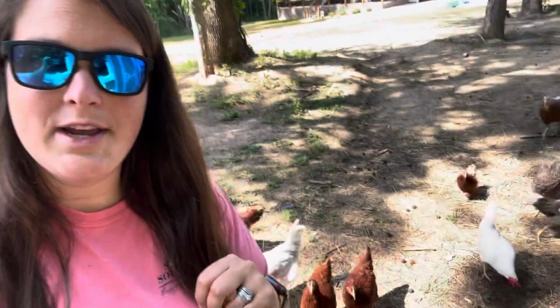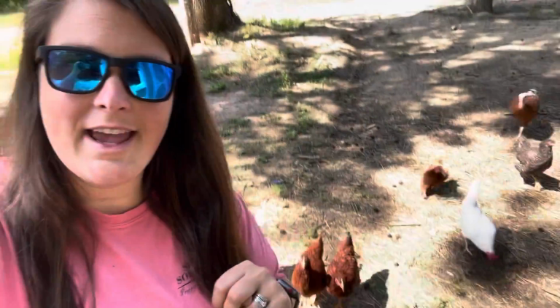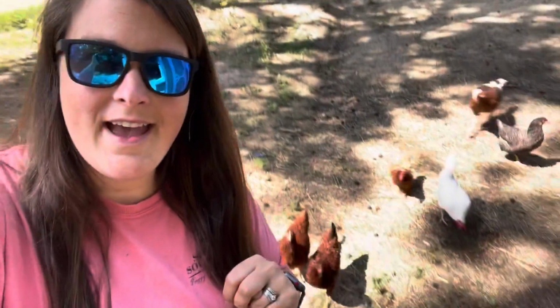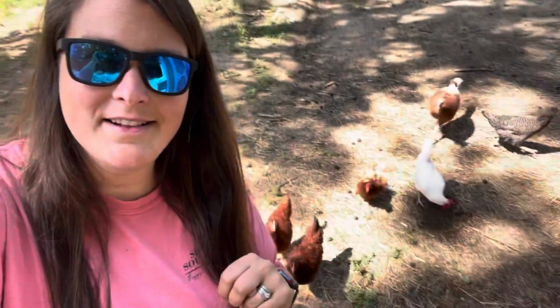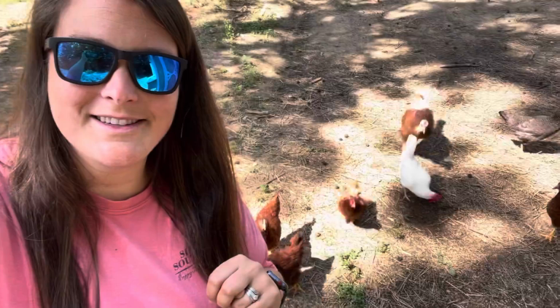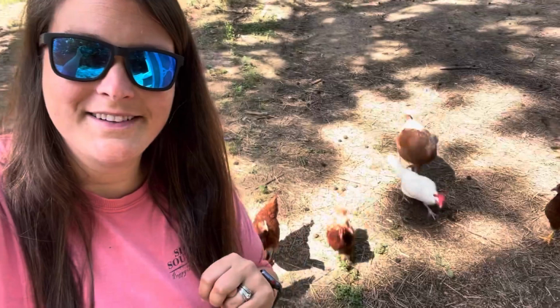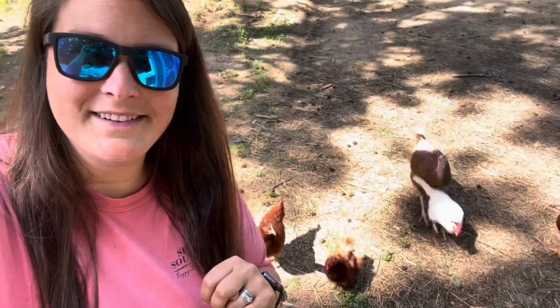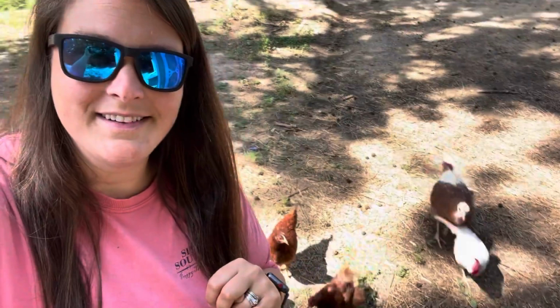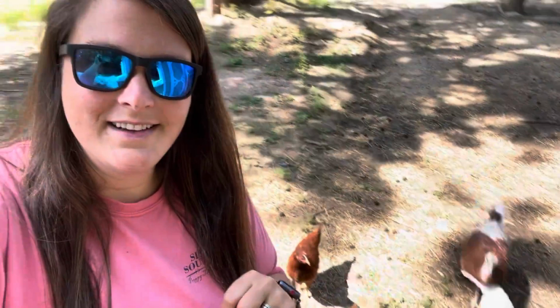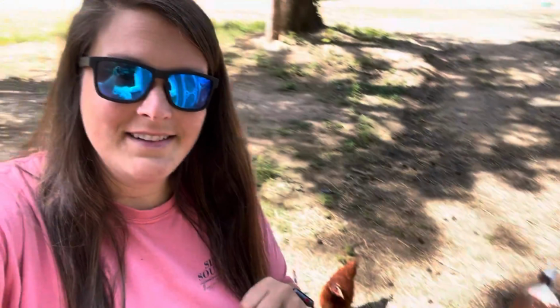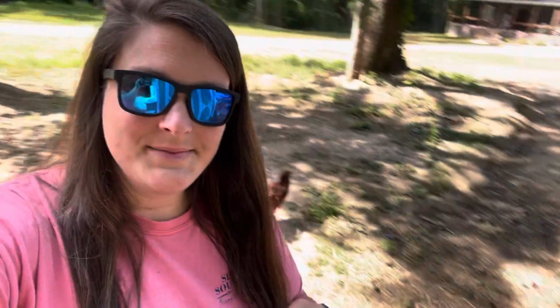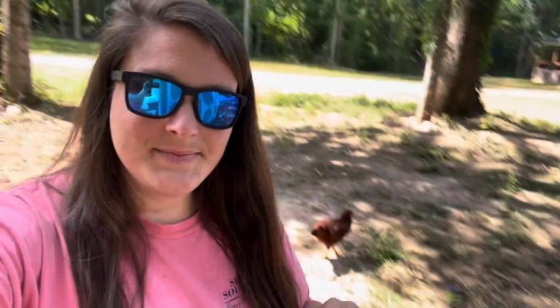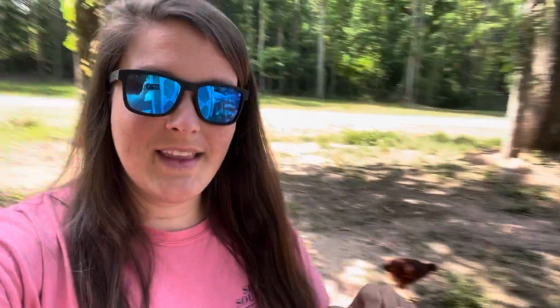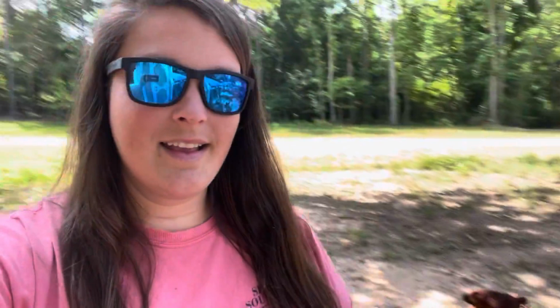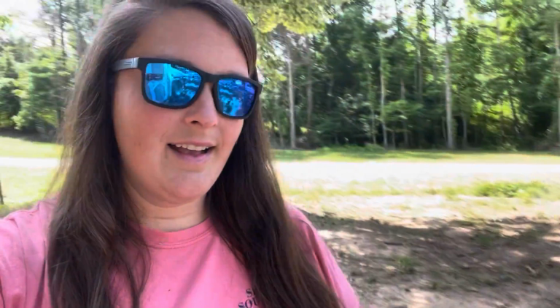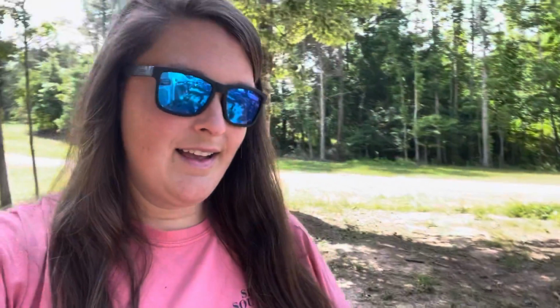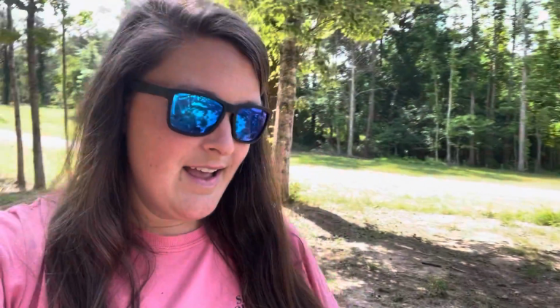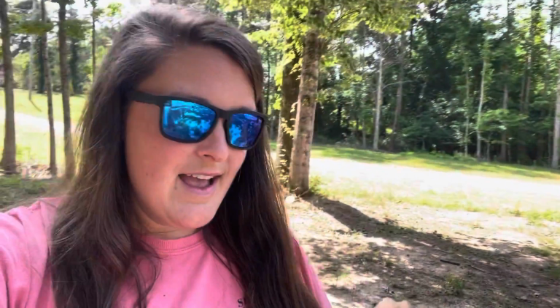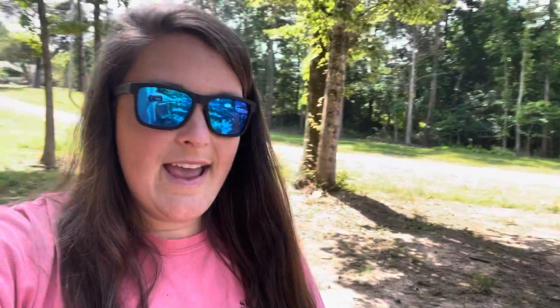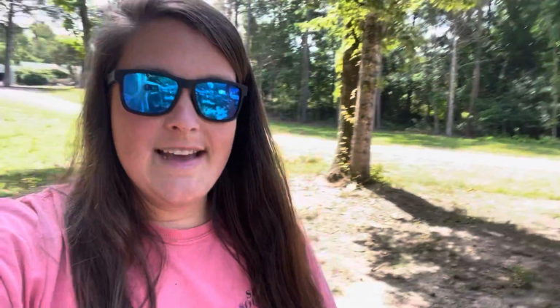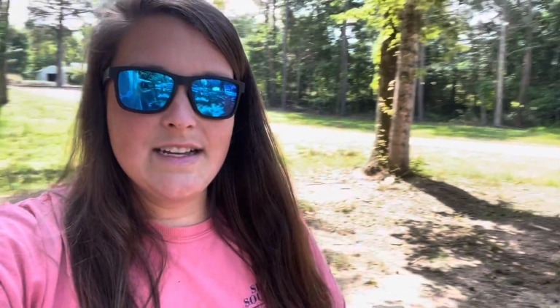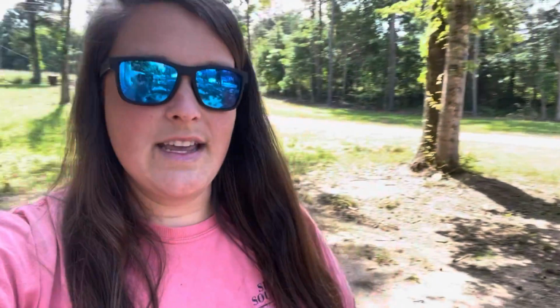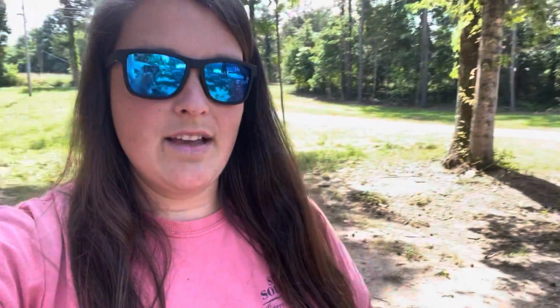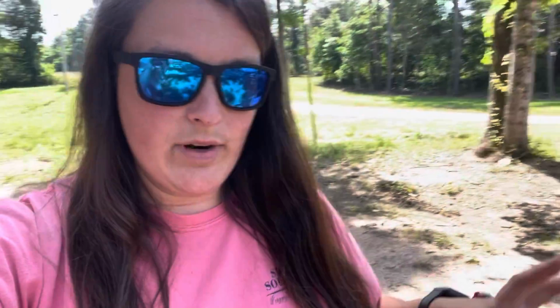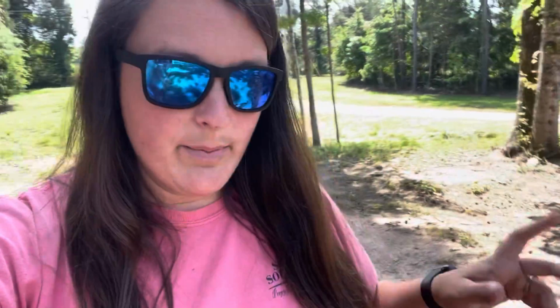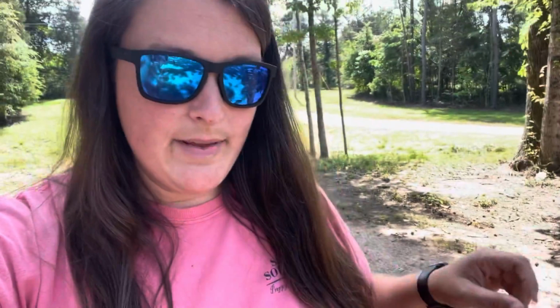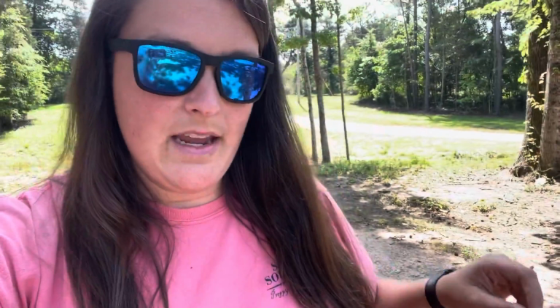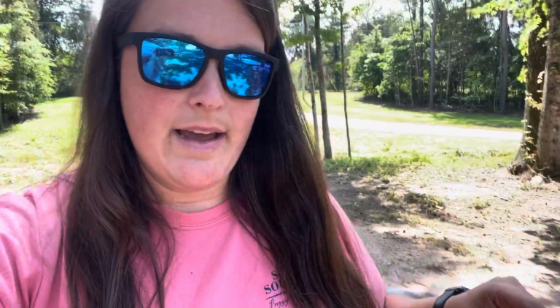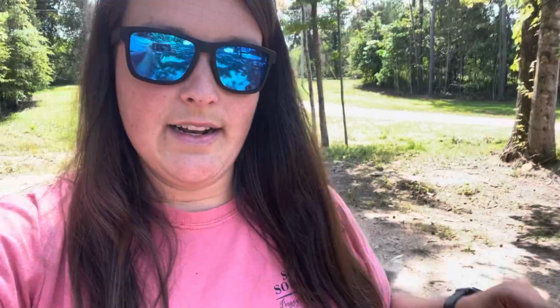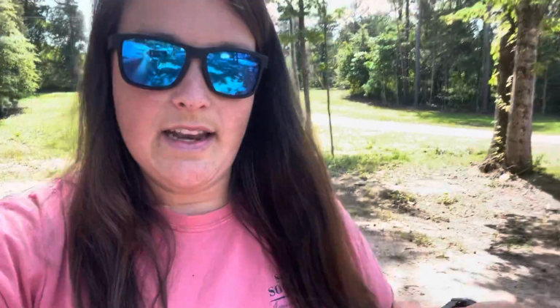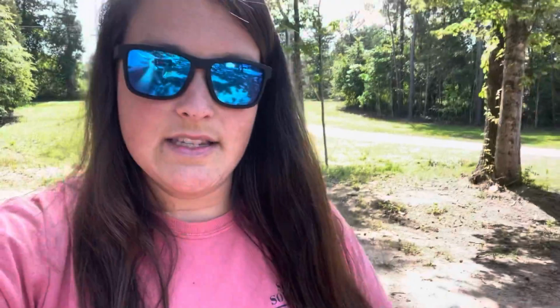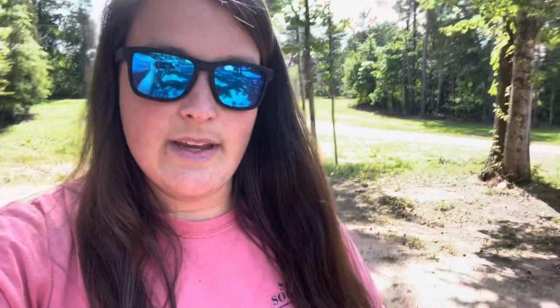Look at all these chickens! We're going to put the eggs in the incubator at the end of this week, so just a few days from now.